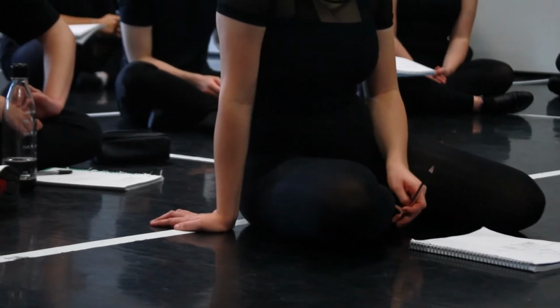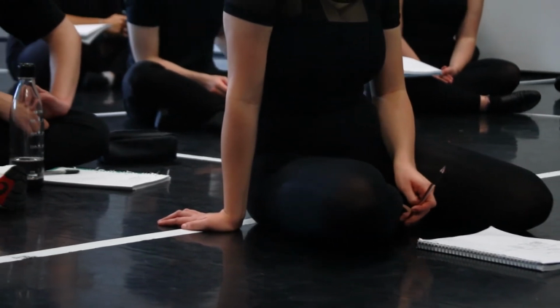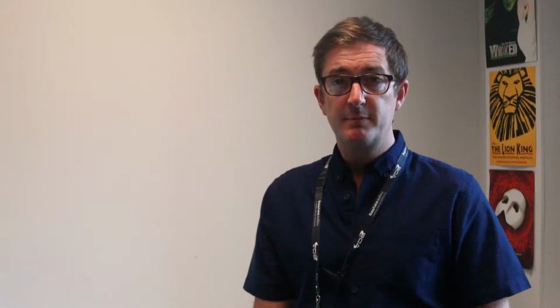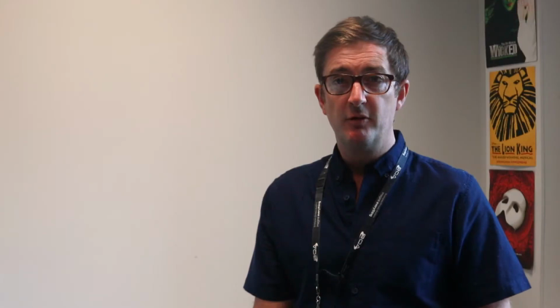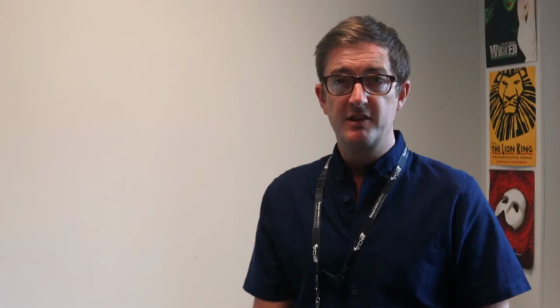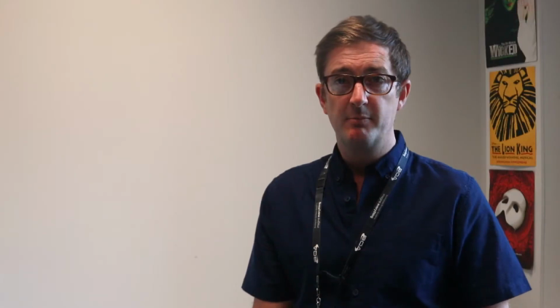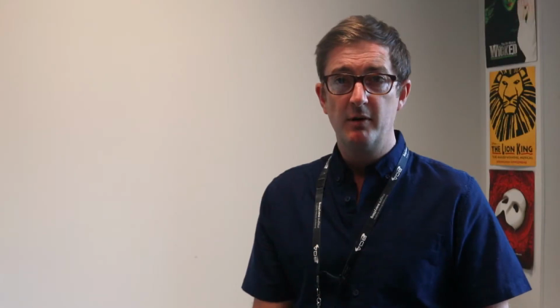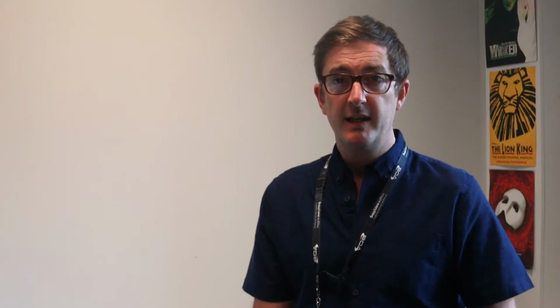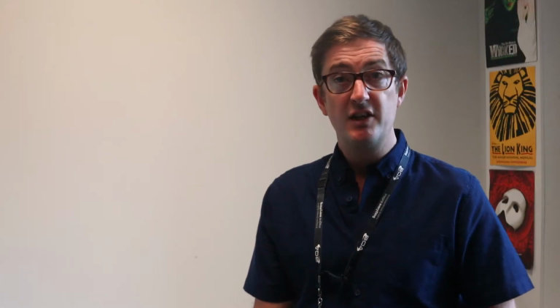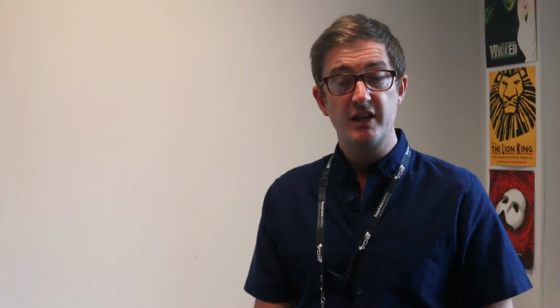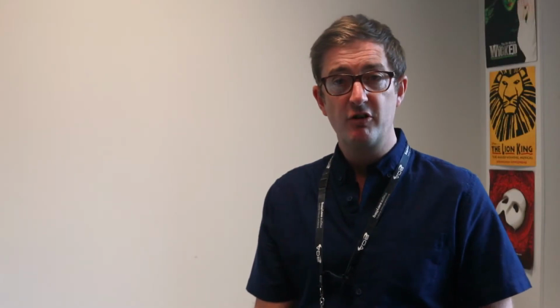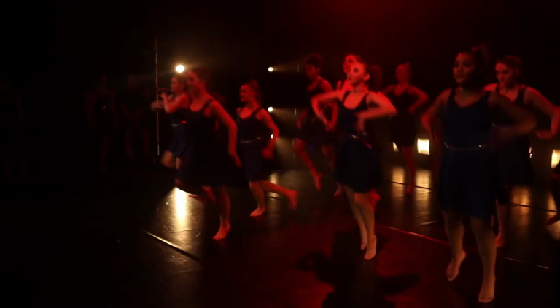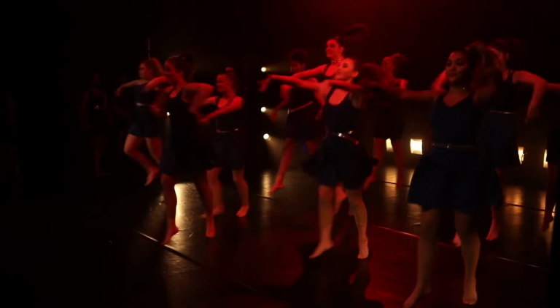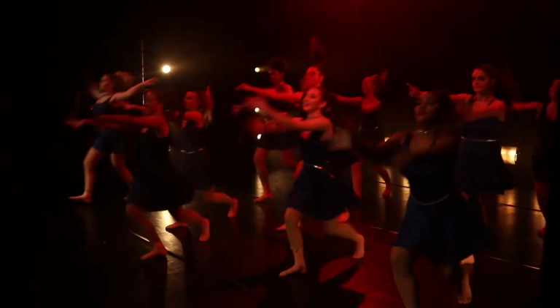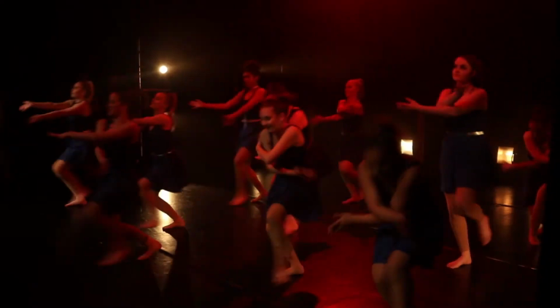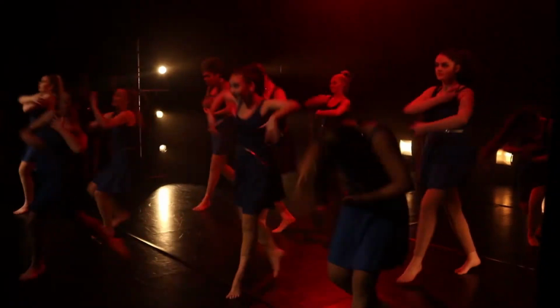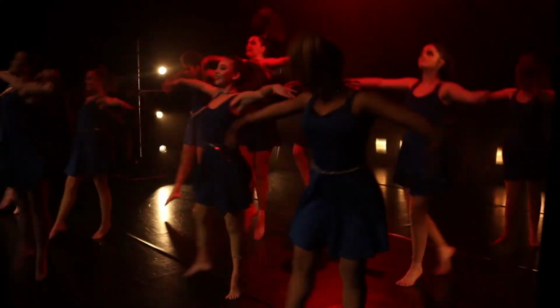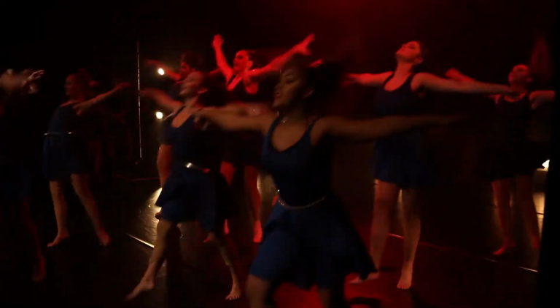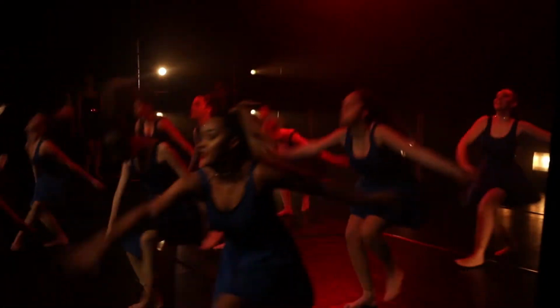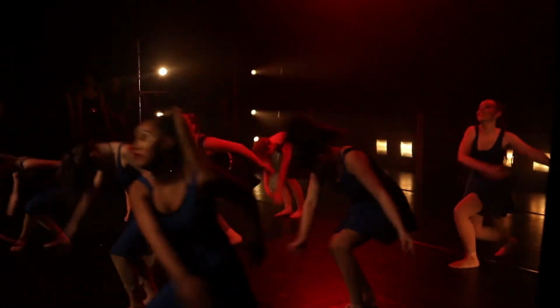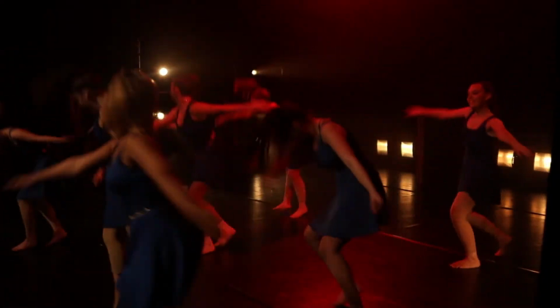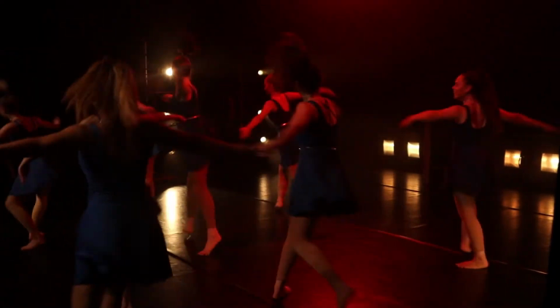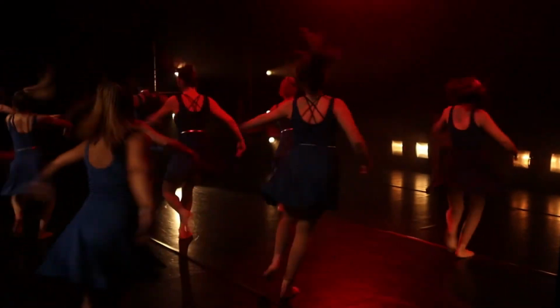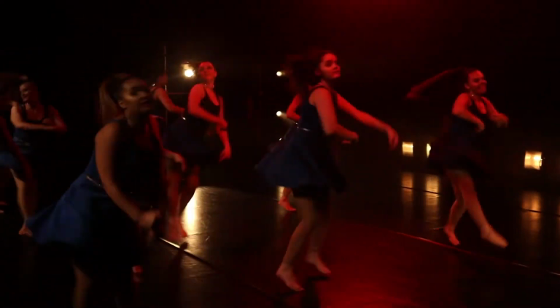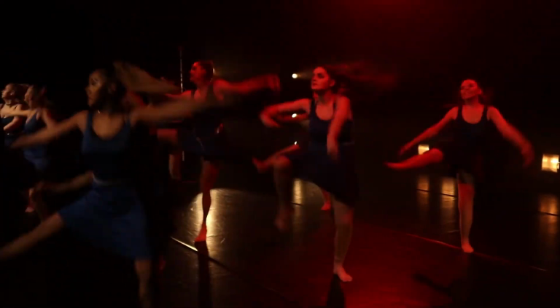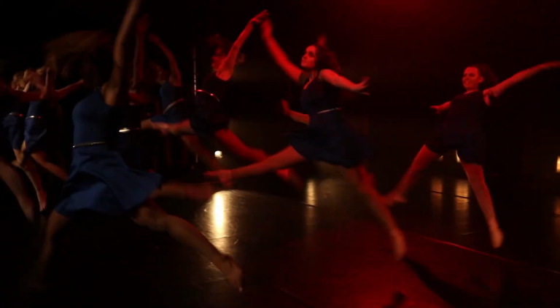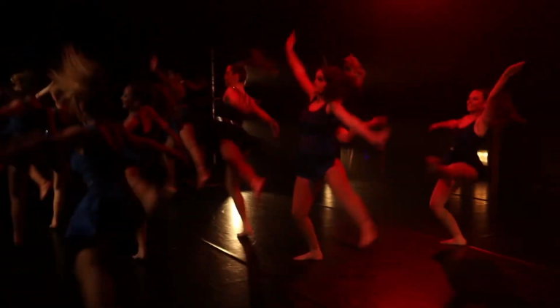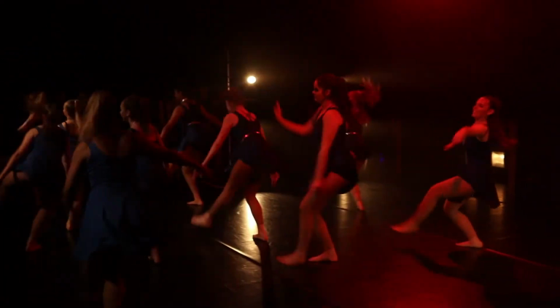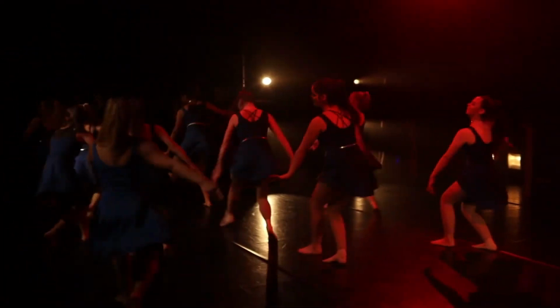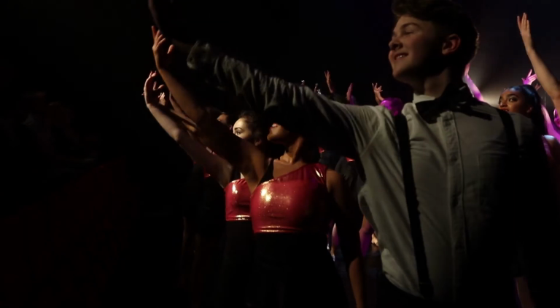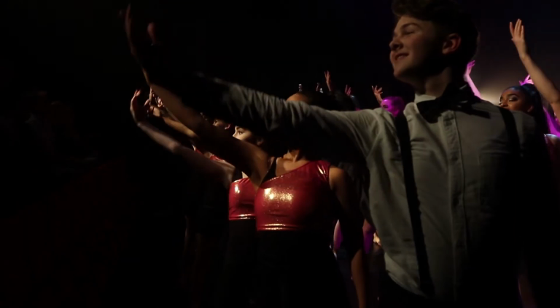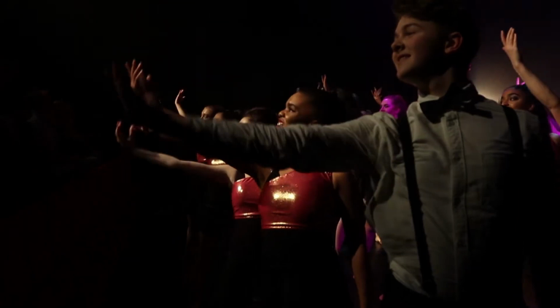Dance performances at BOA — each year group gets a performance showcase either at the Old Rep or at the BOA theatre.